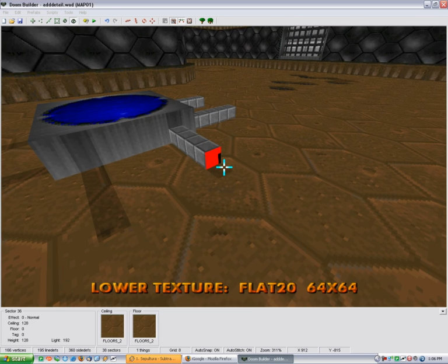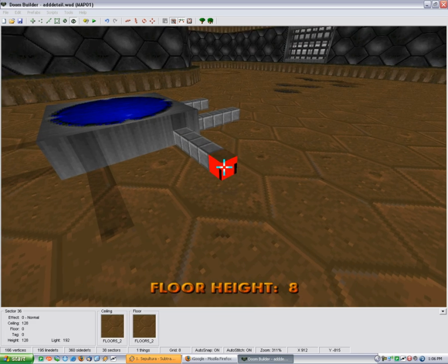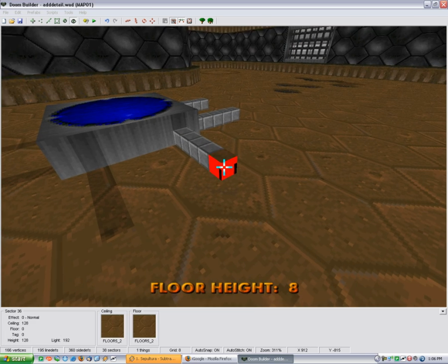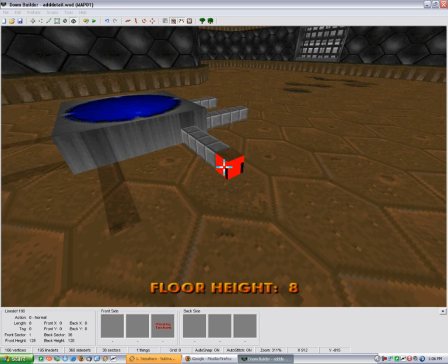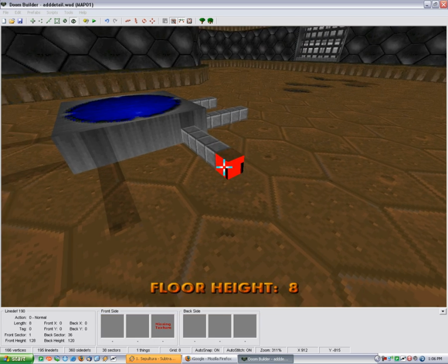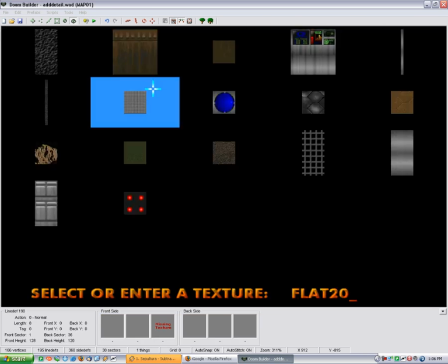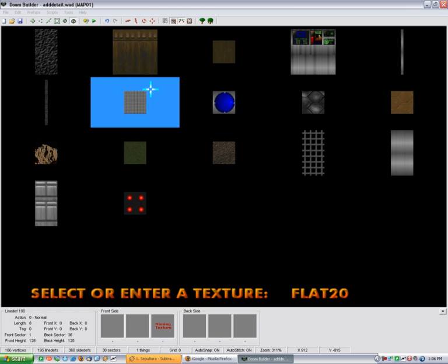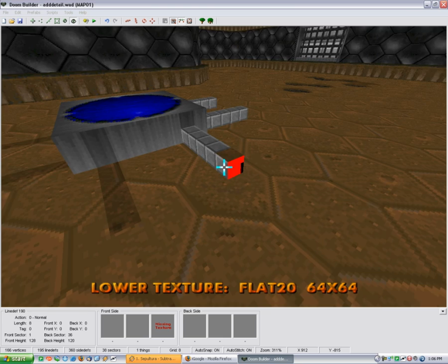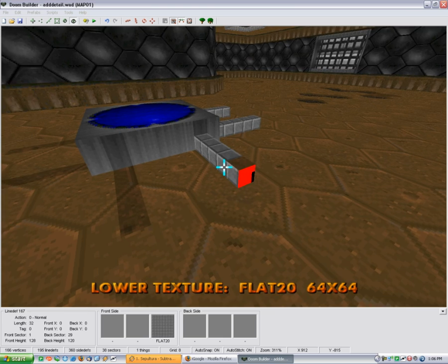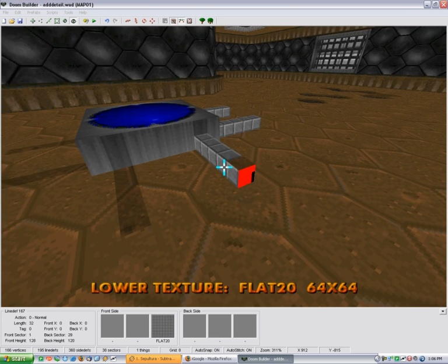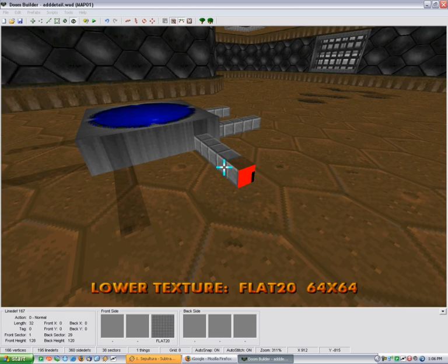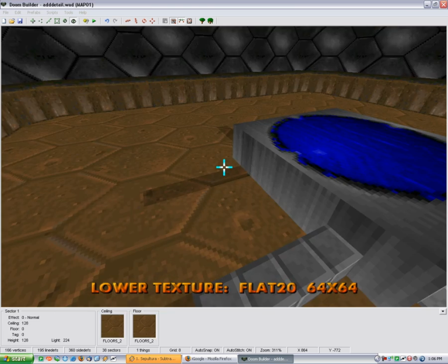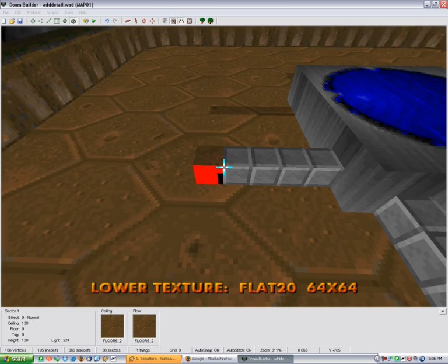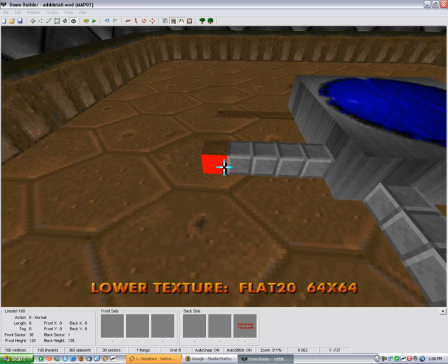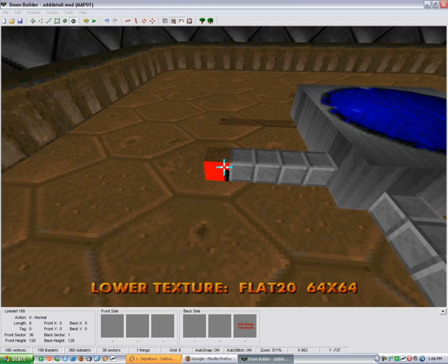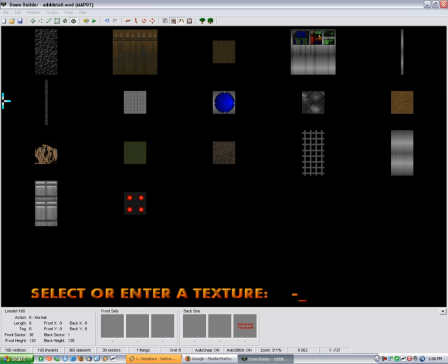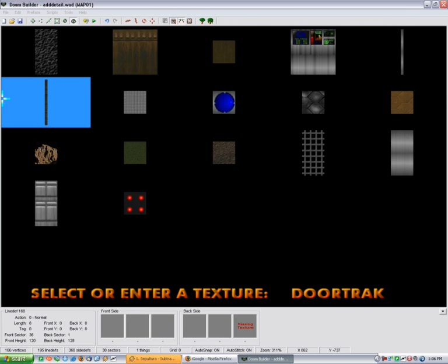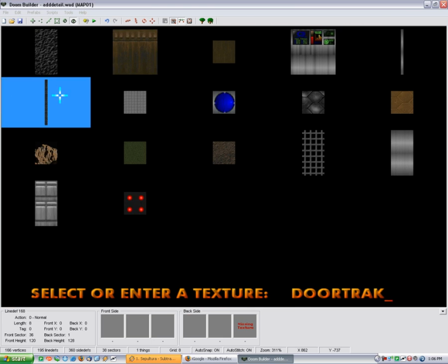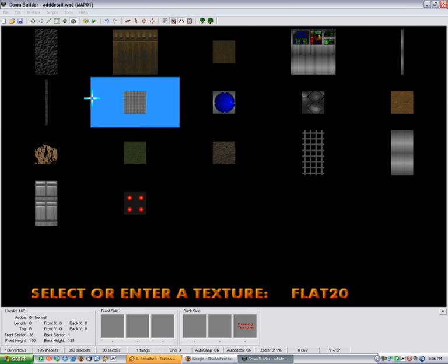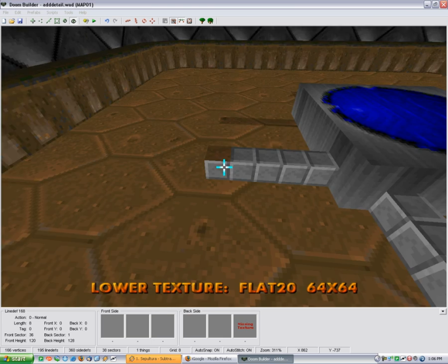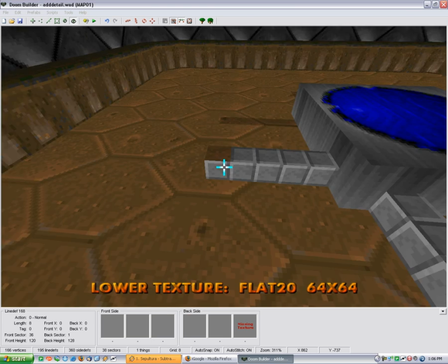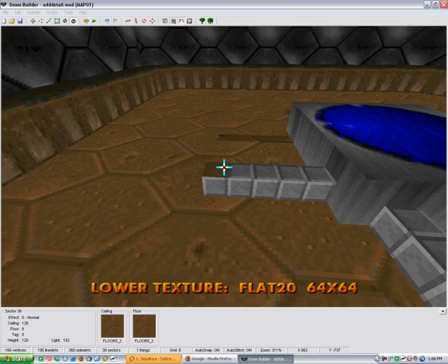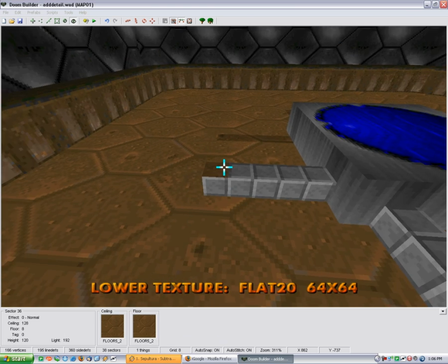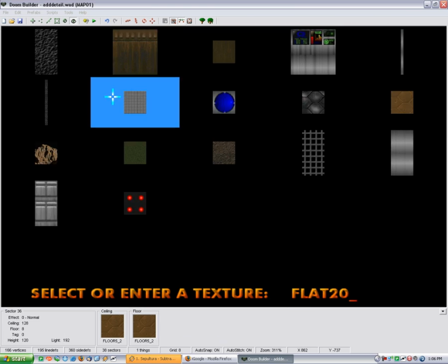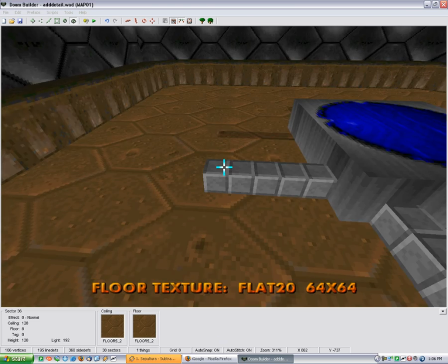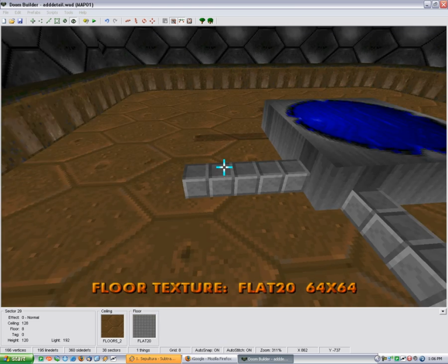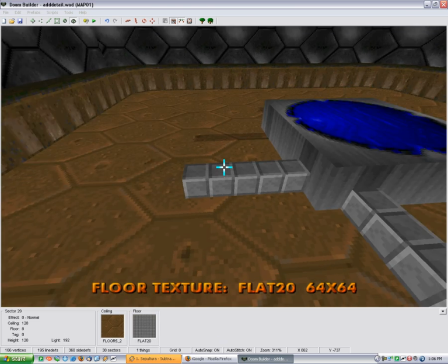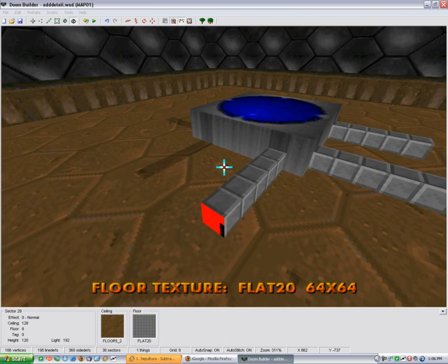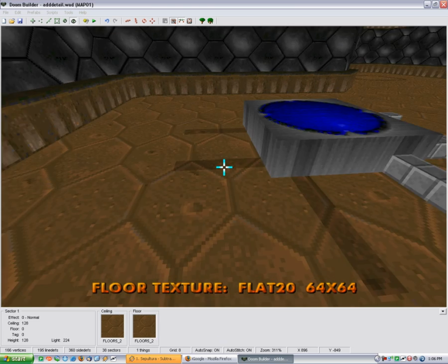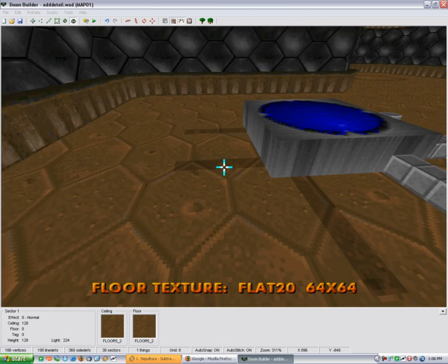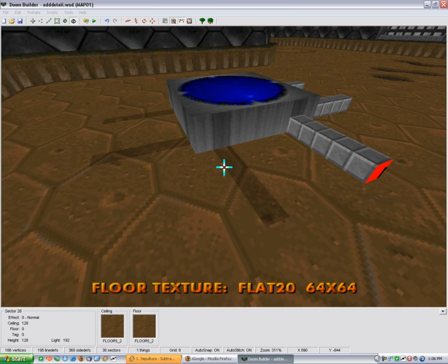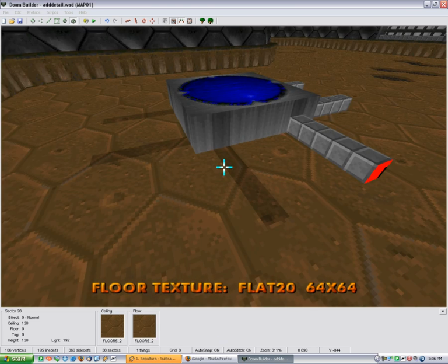You only need to keep the side parts there, because obviously the top part is going to be sloped down.